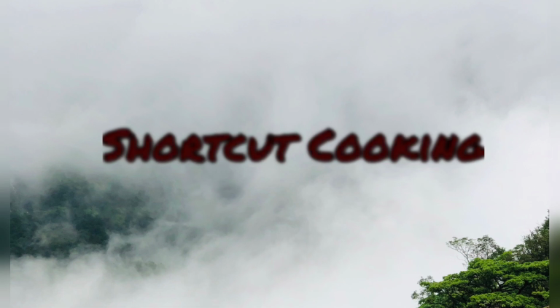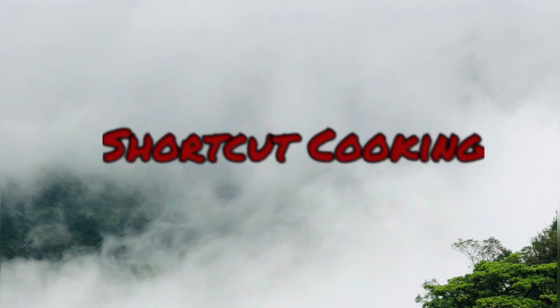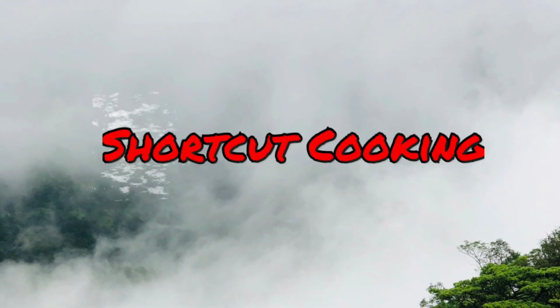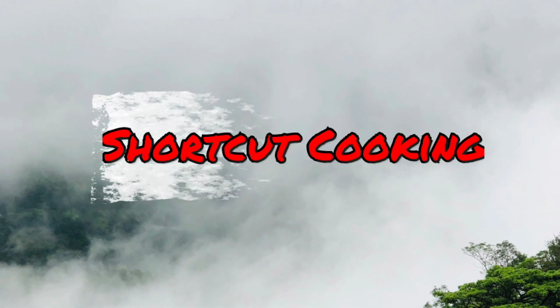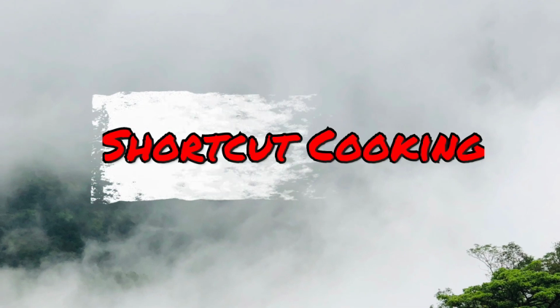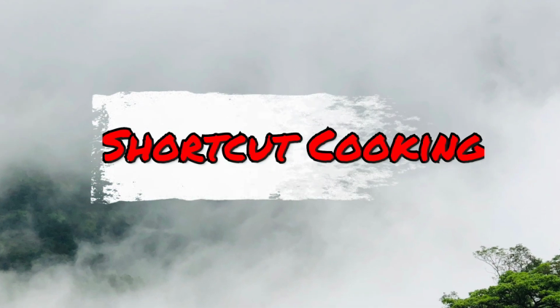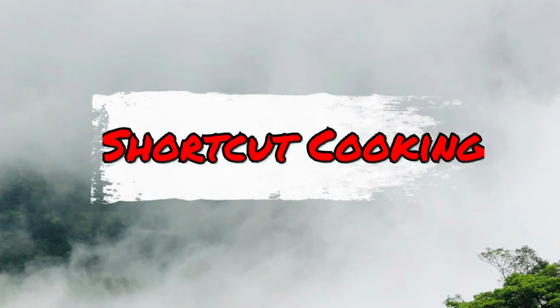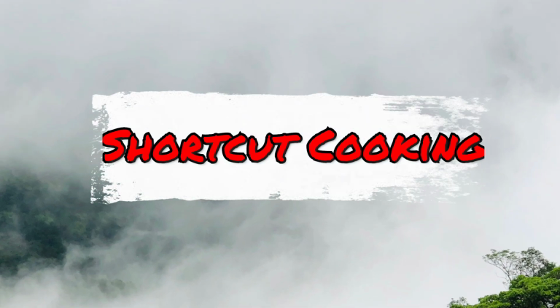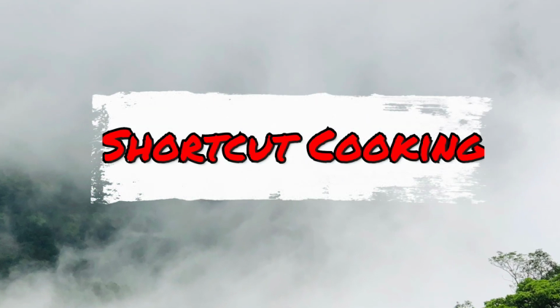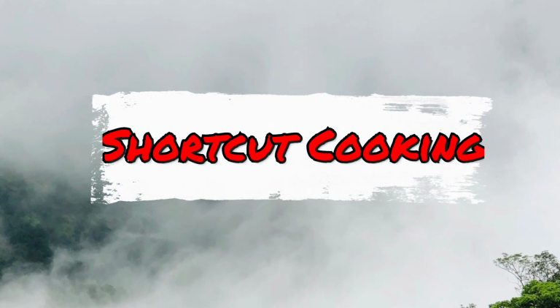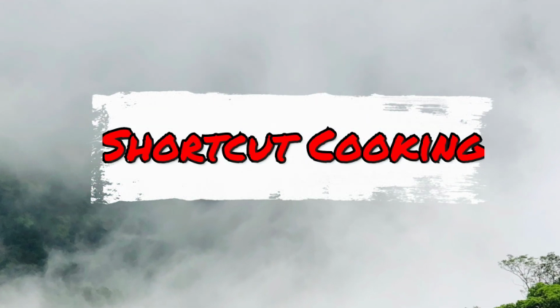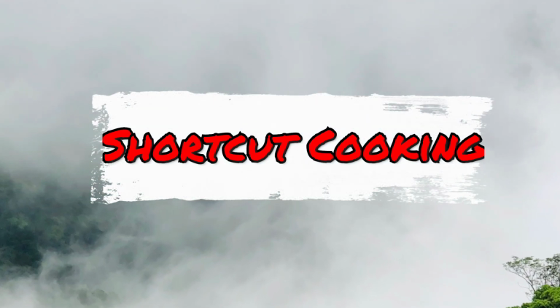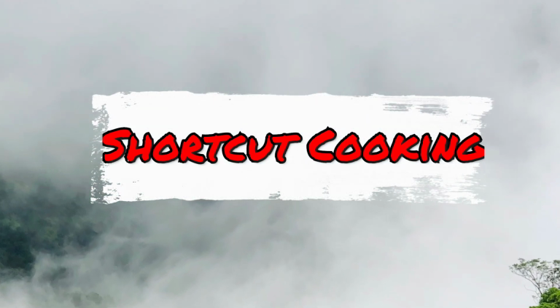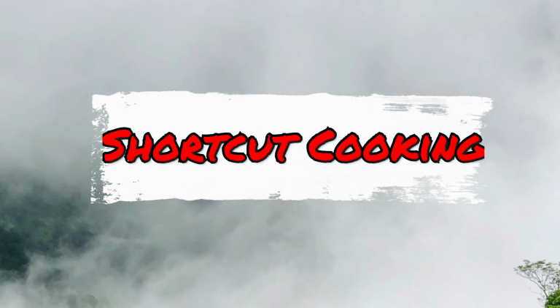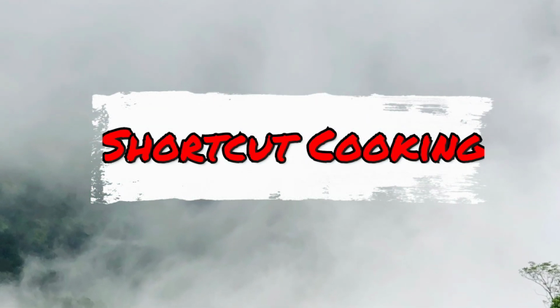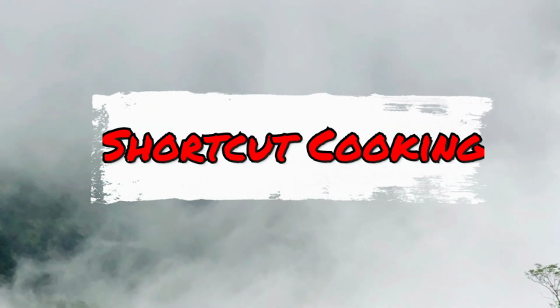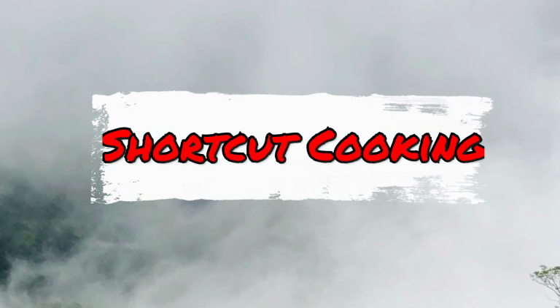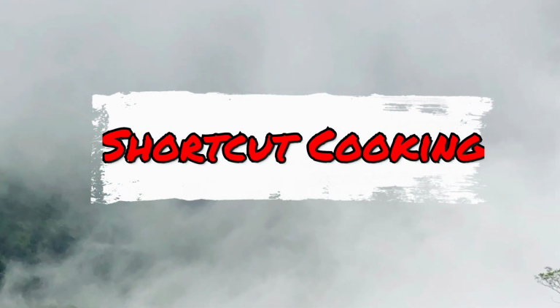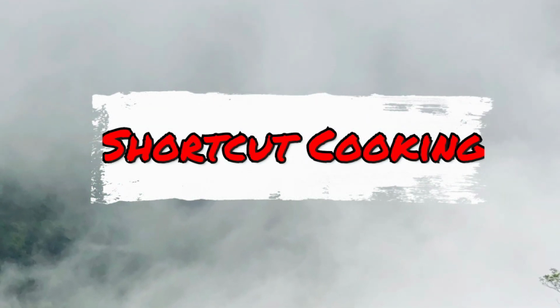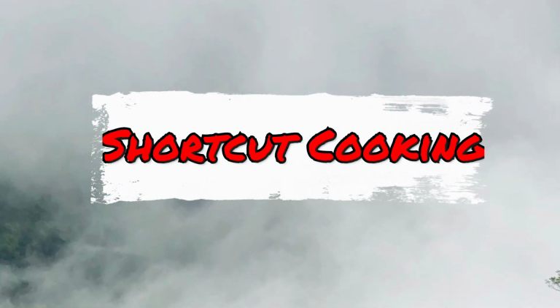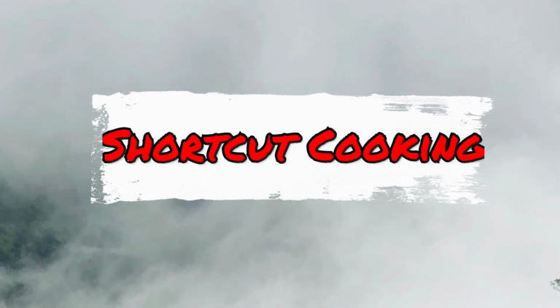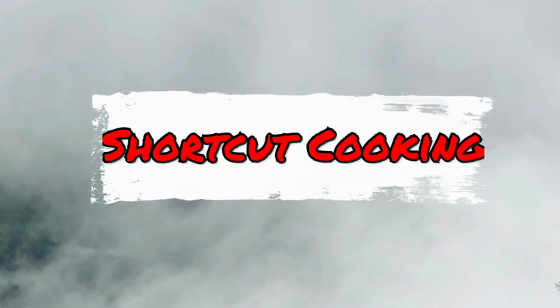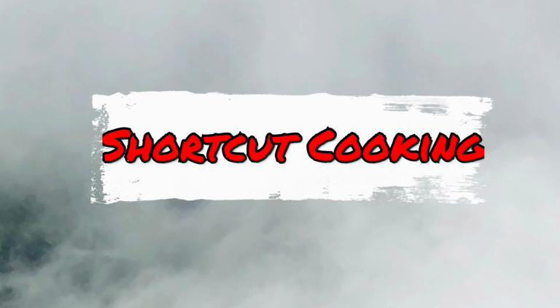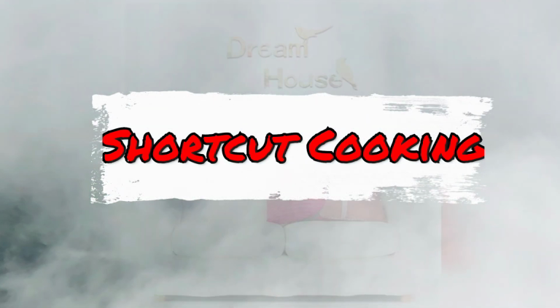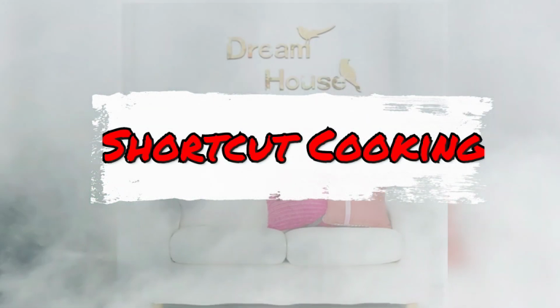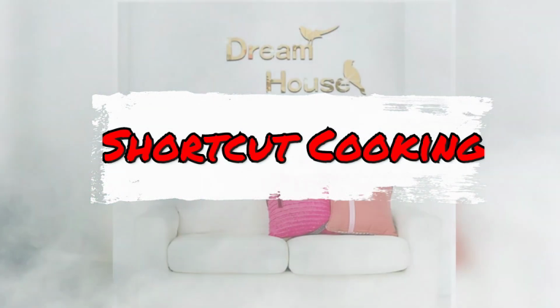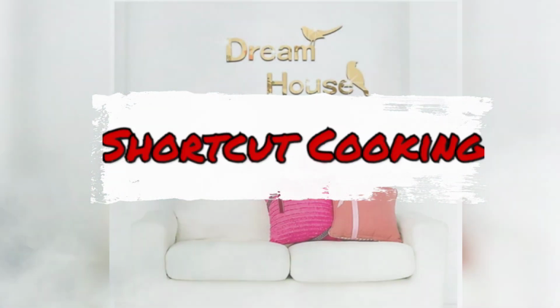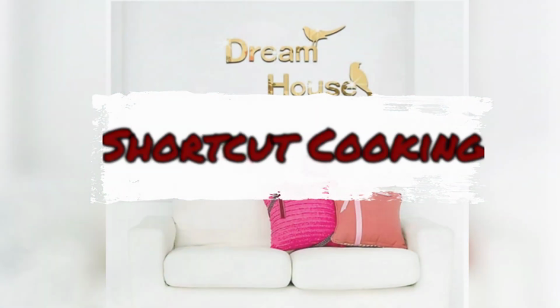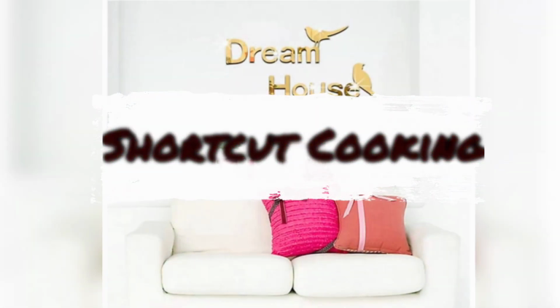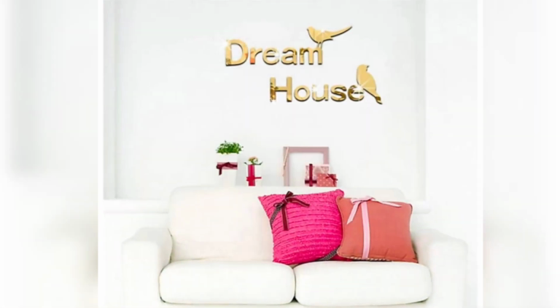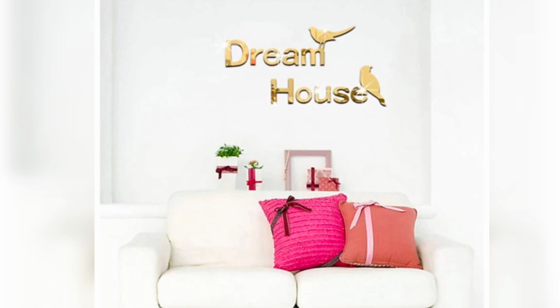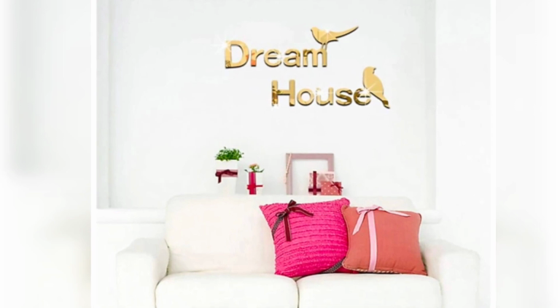Hi friends! Welcome to Shortcut Cooking! Today, we have an interesting video on my channel.